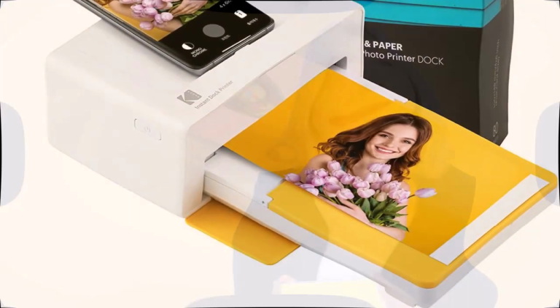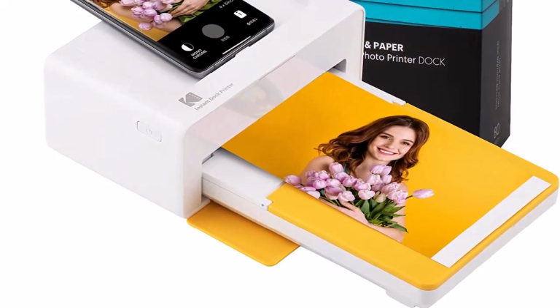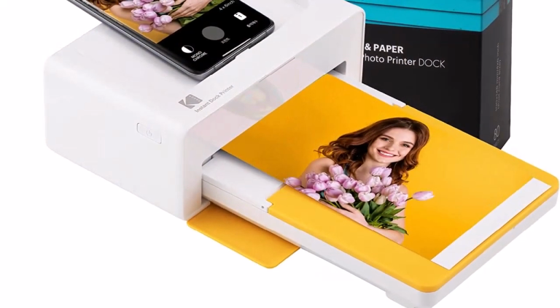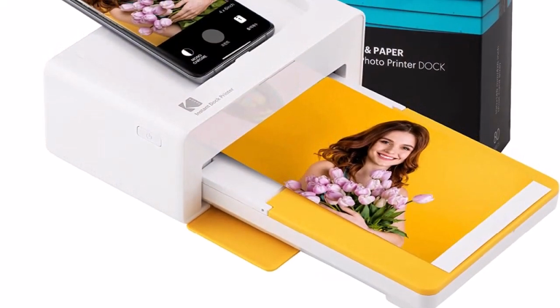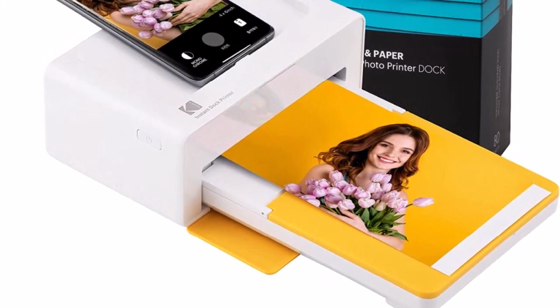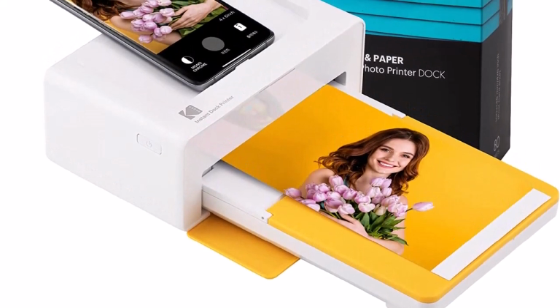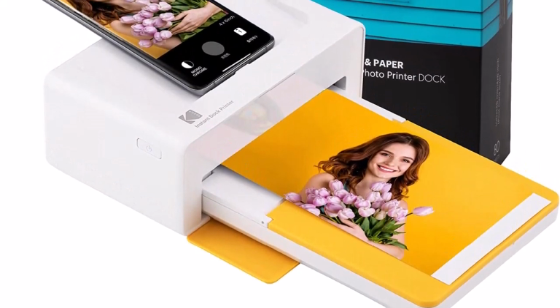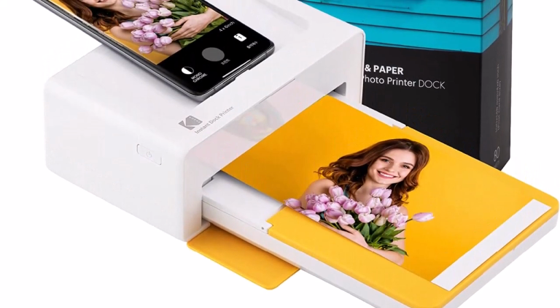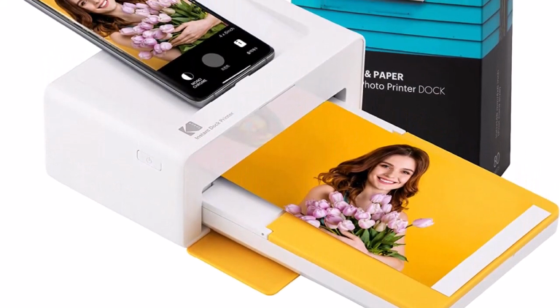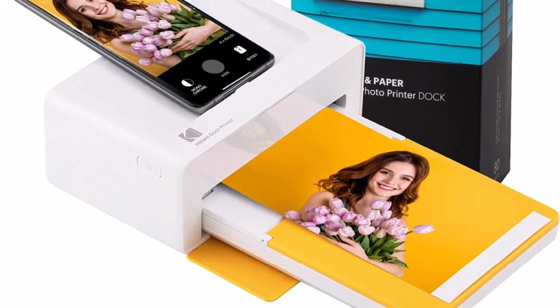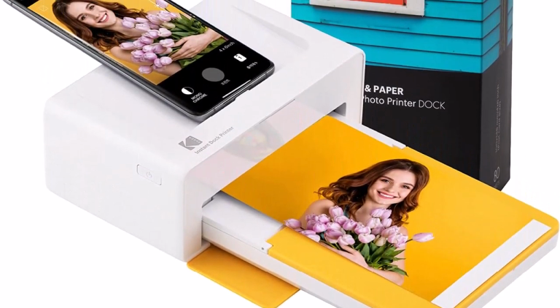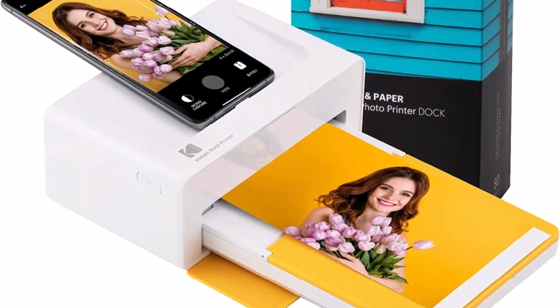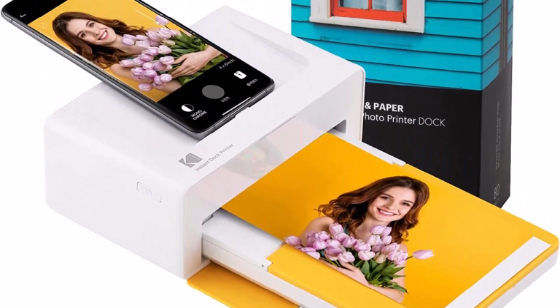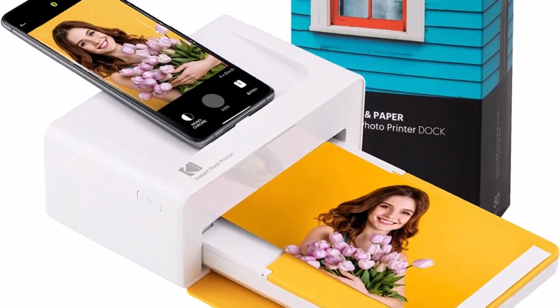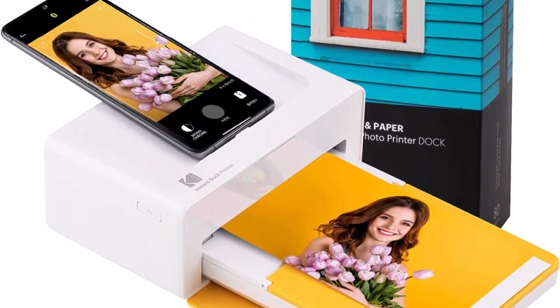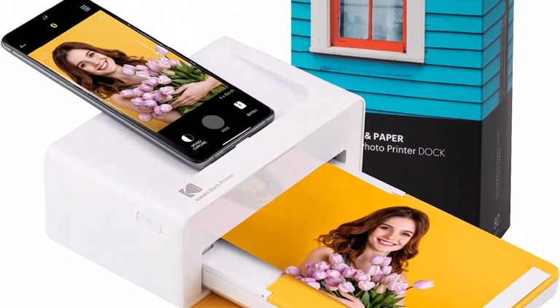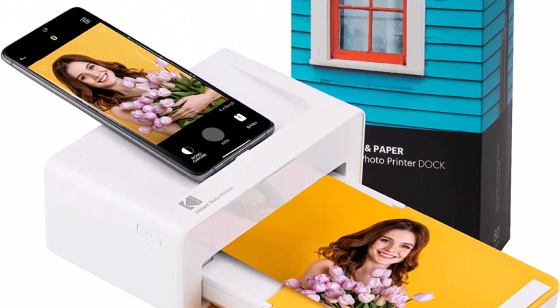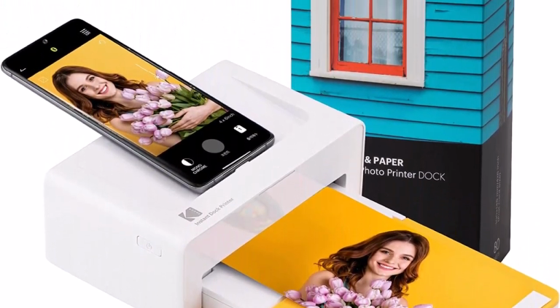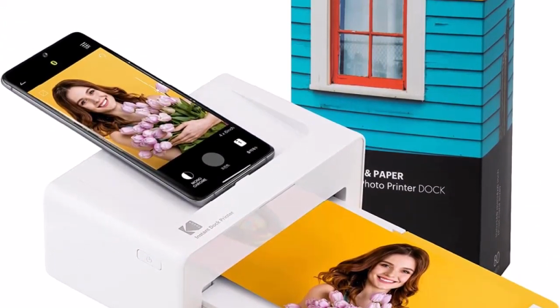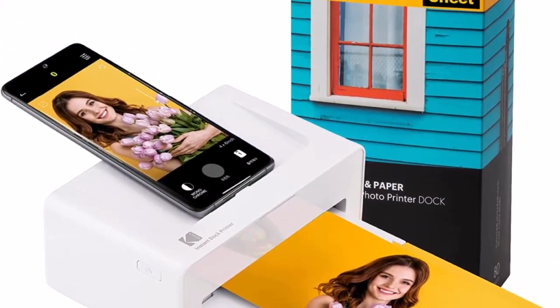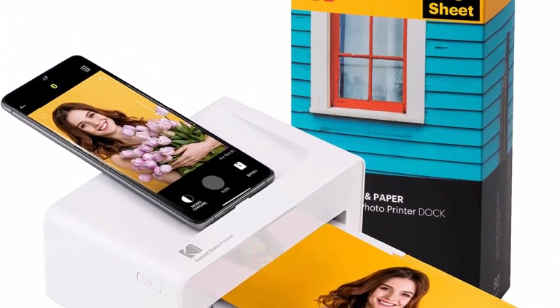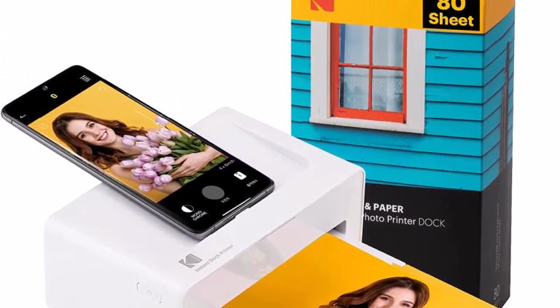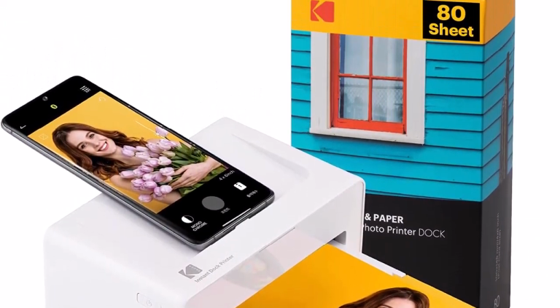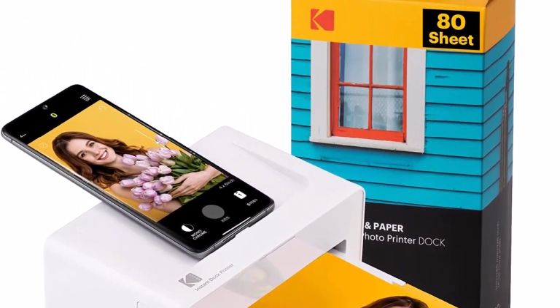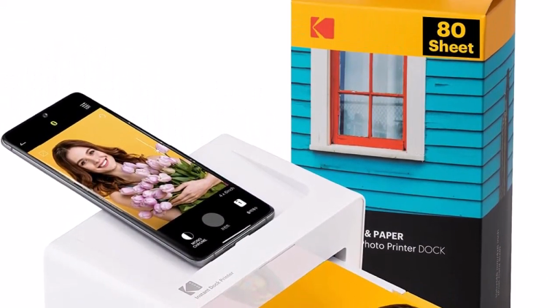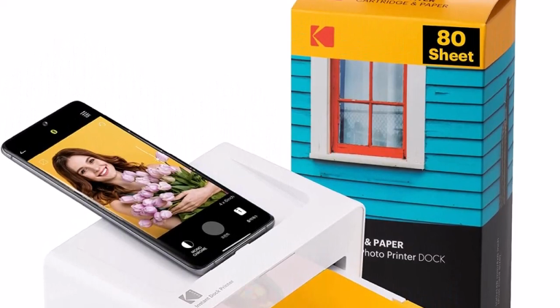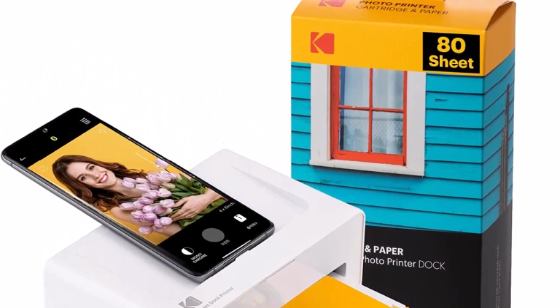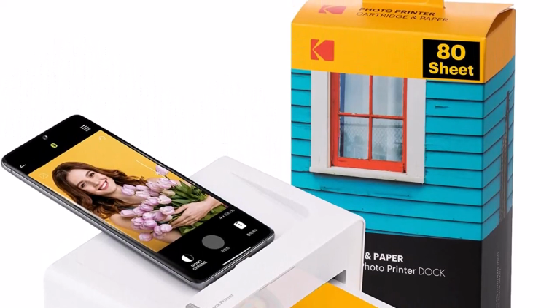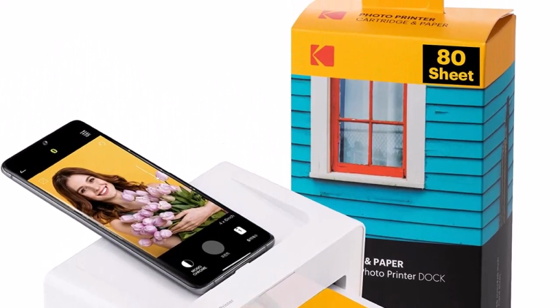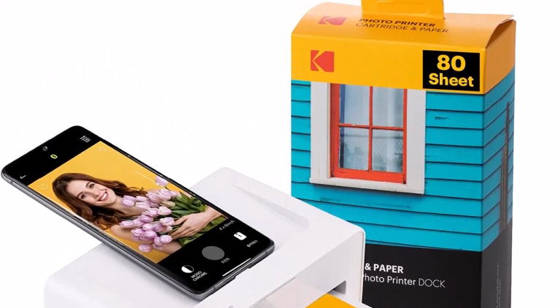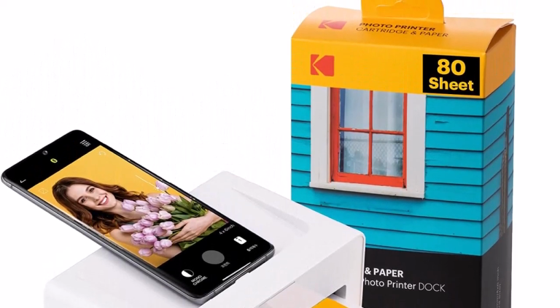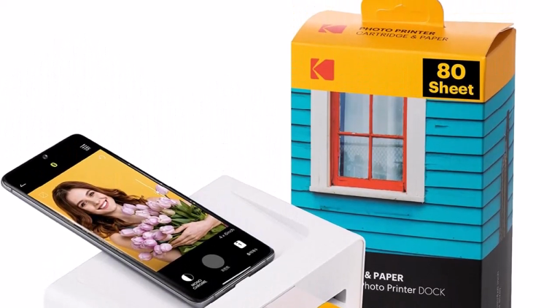Kodak Dock Plus is compatible with Apple iPhone, iPad, and Android devices, and also supports wireless Bluetooth connection.